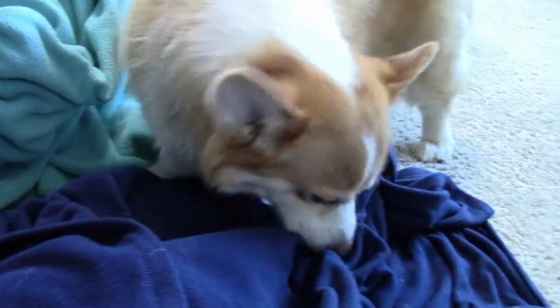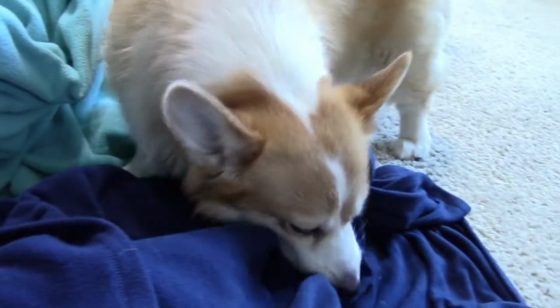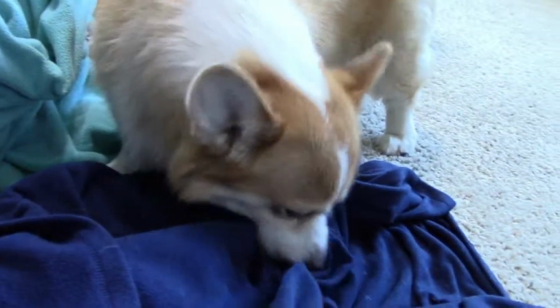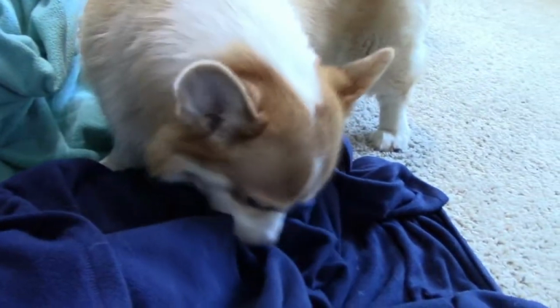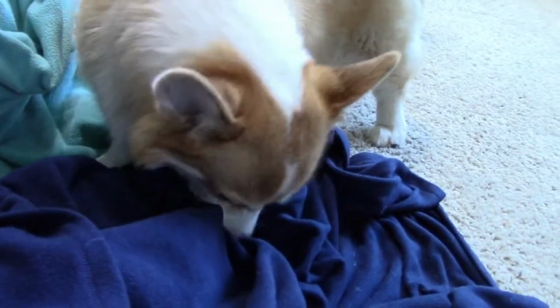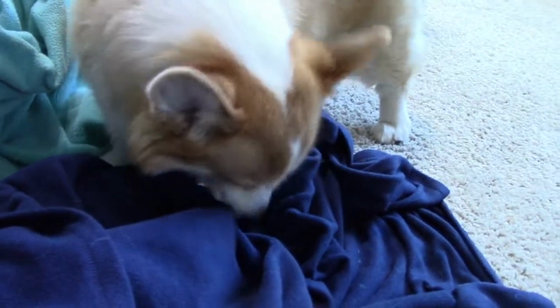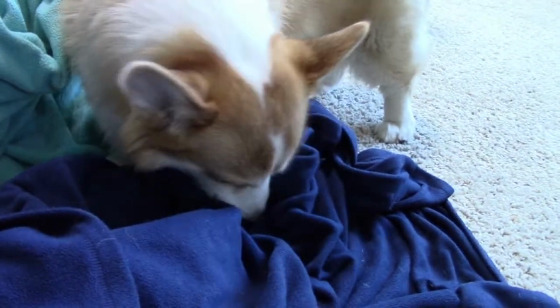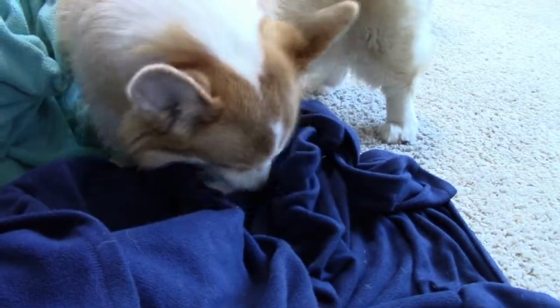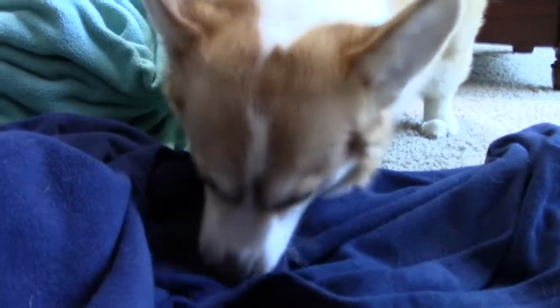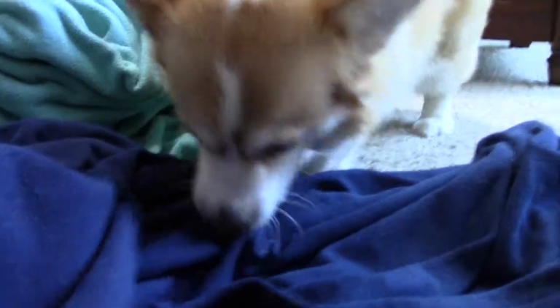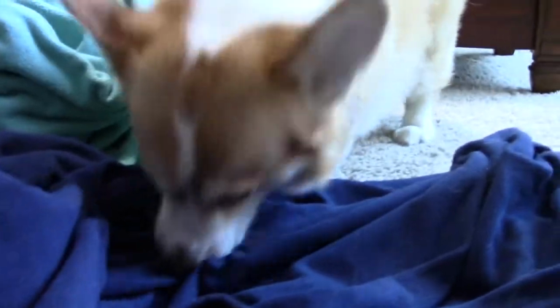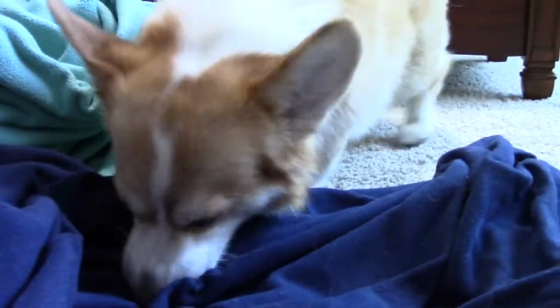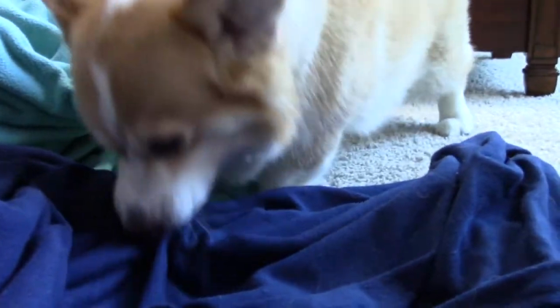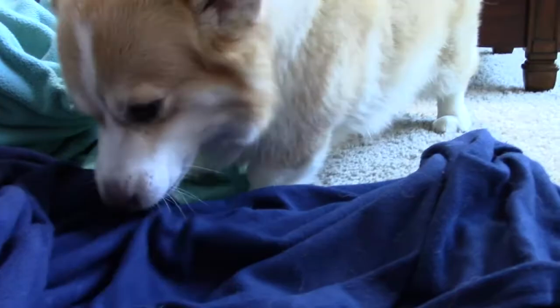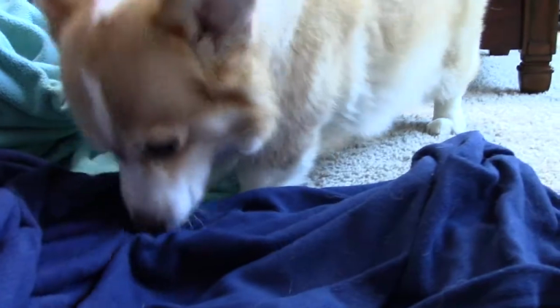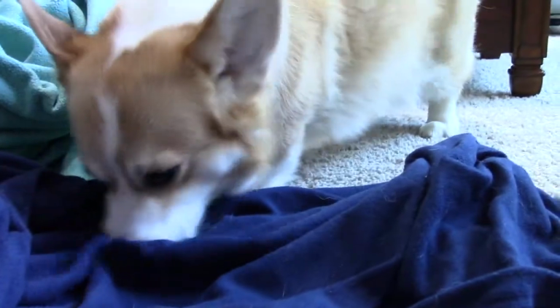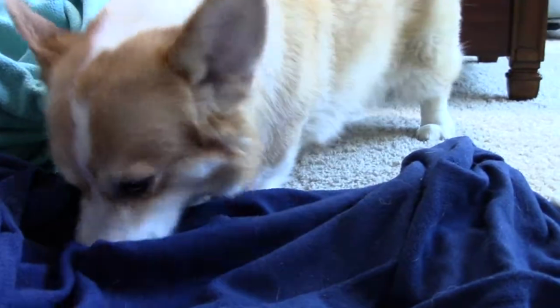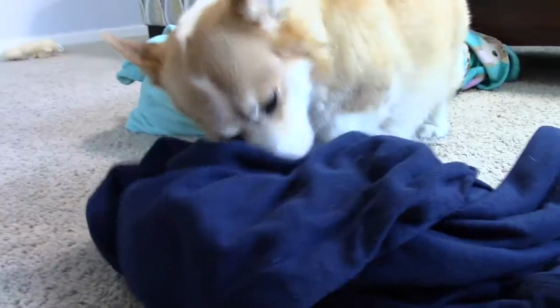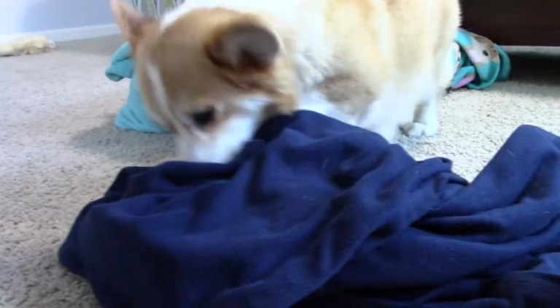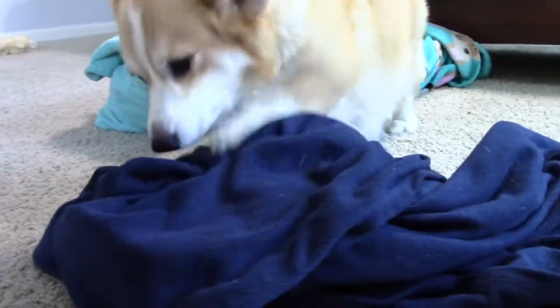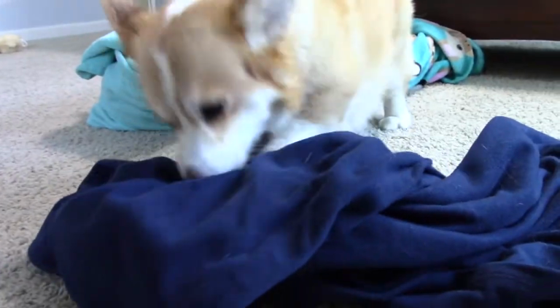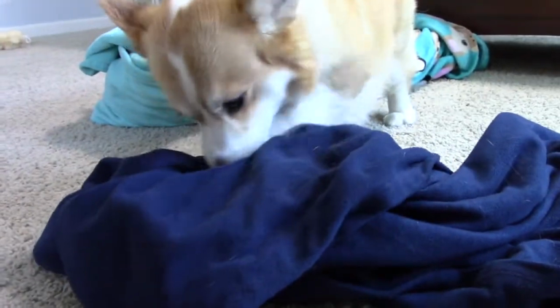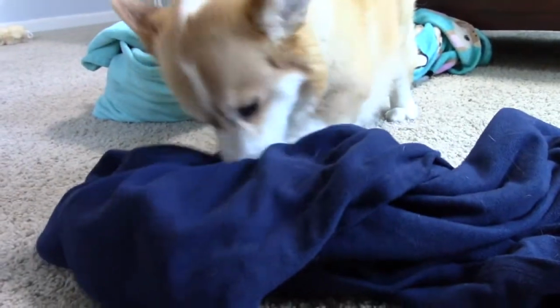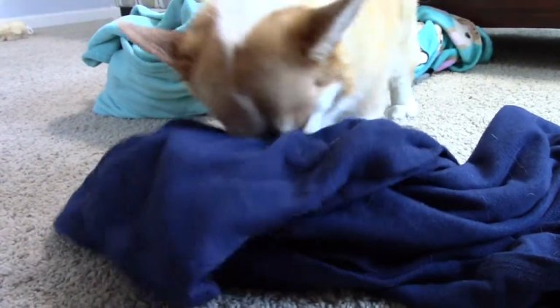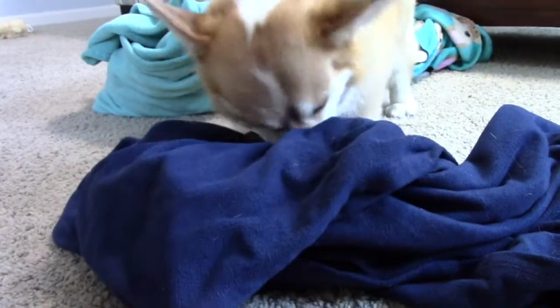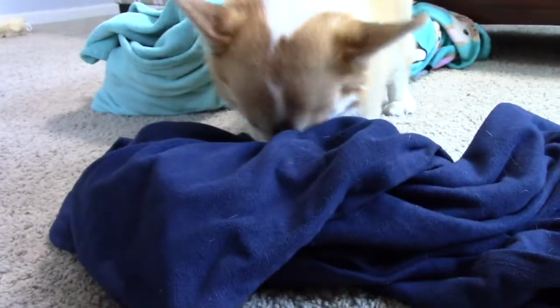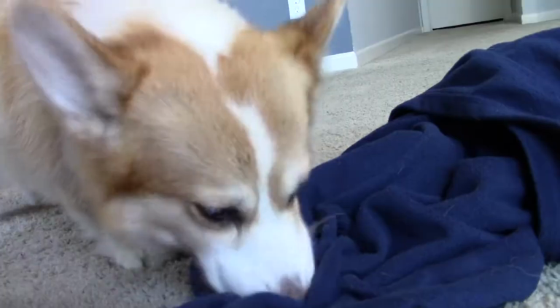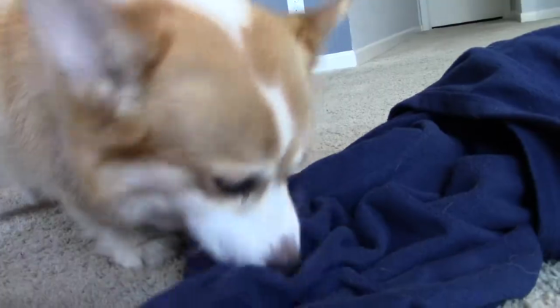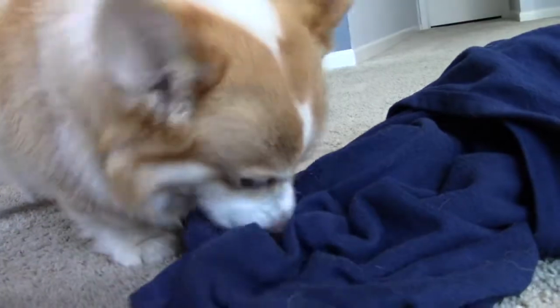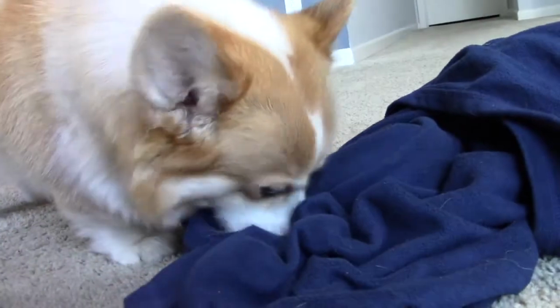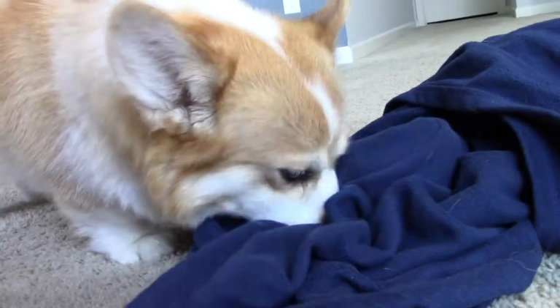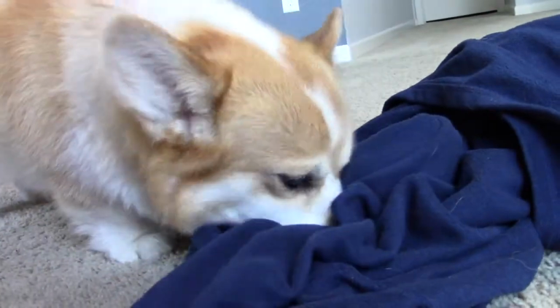Breakfast and blankets can be set up in just a couple minutes and is a fun way for your dog to use his or her nose to find and forage for their food.